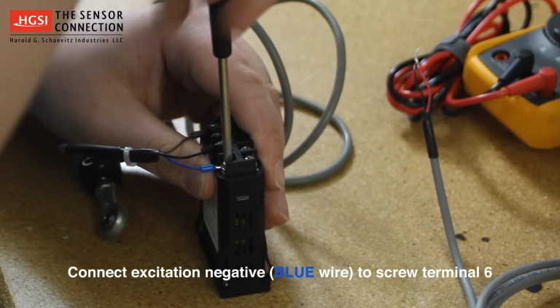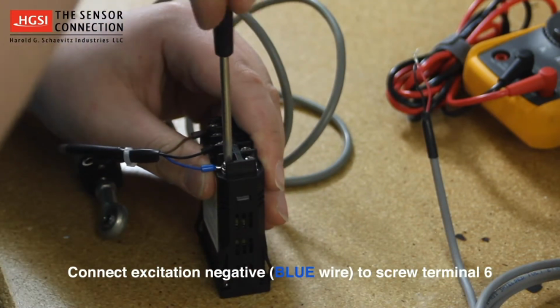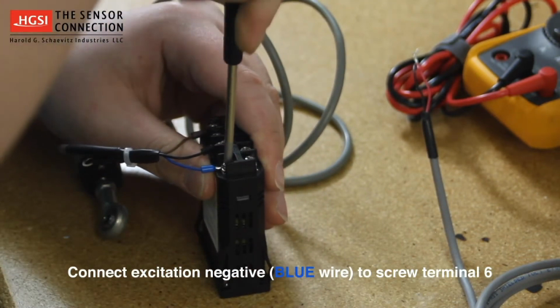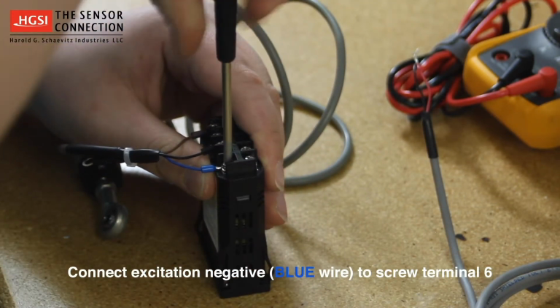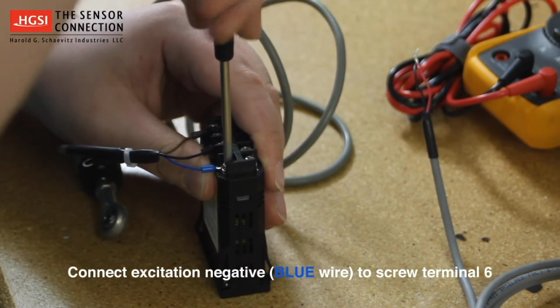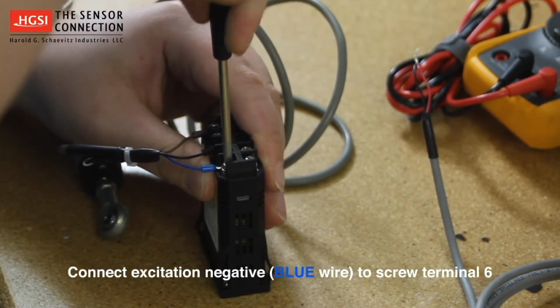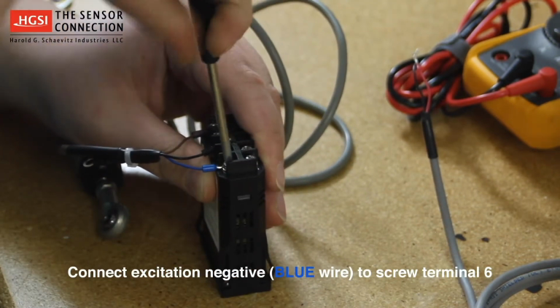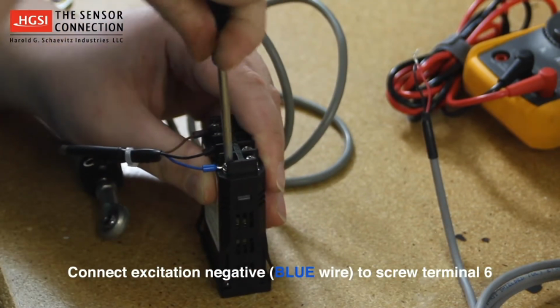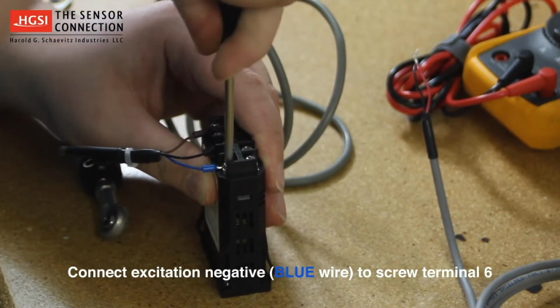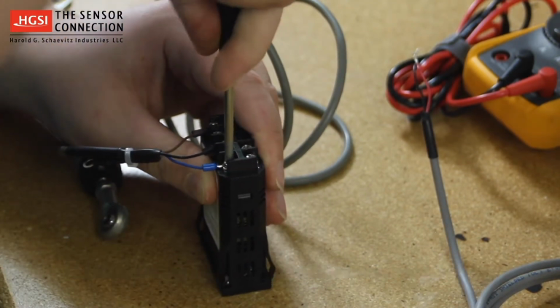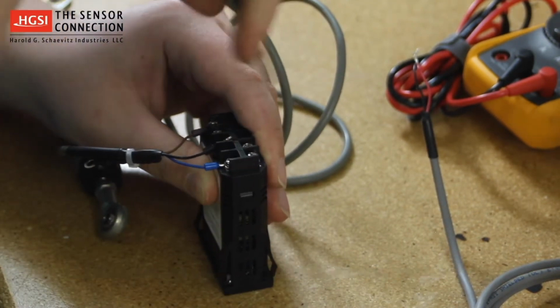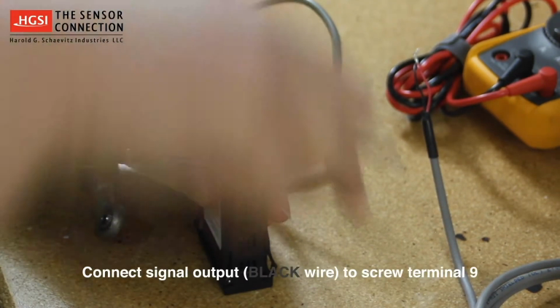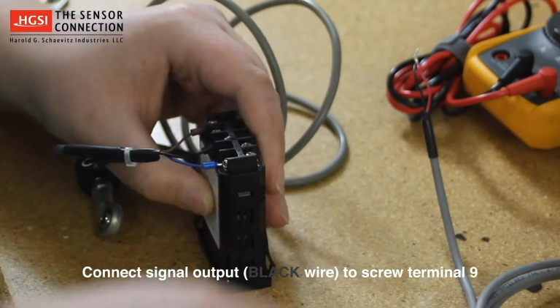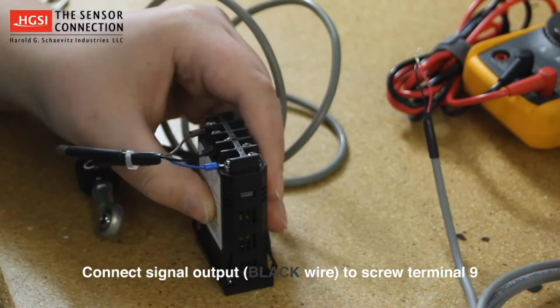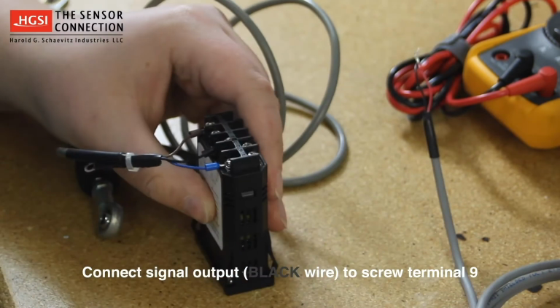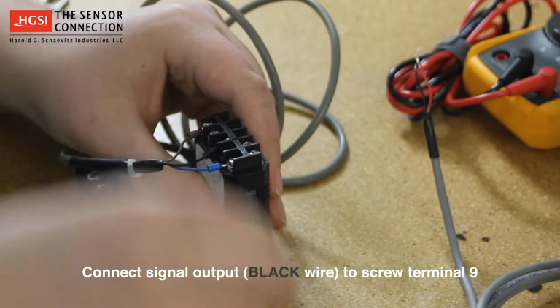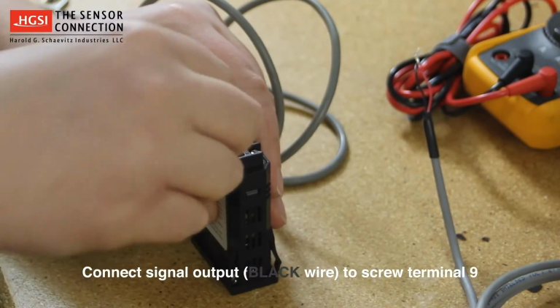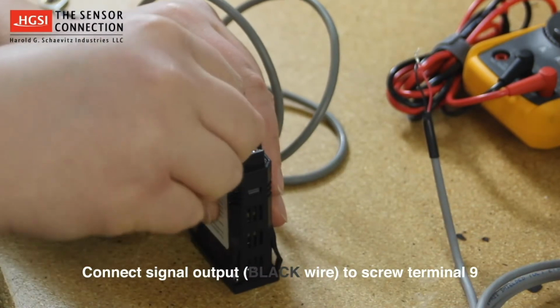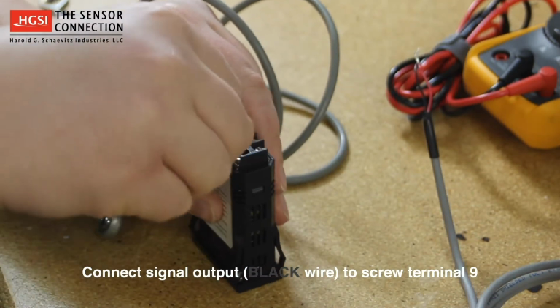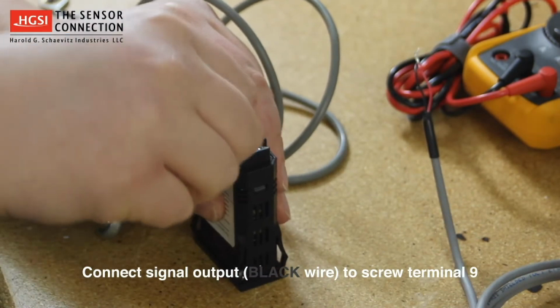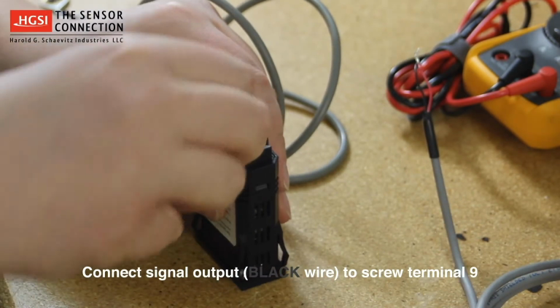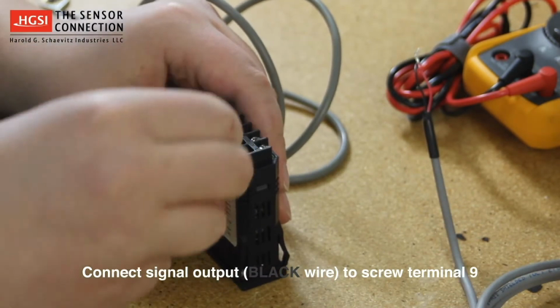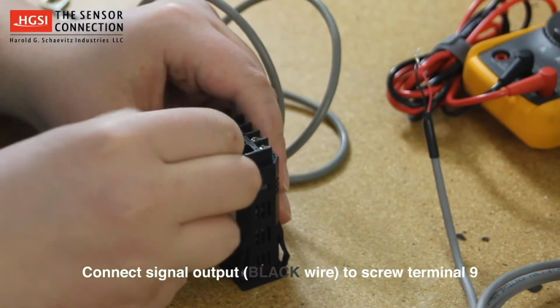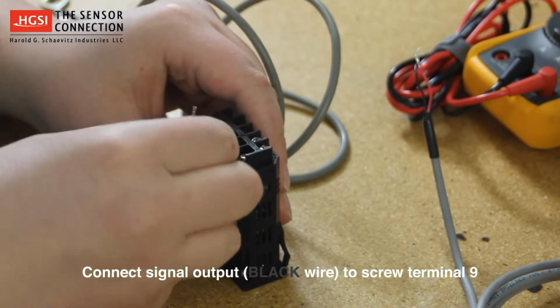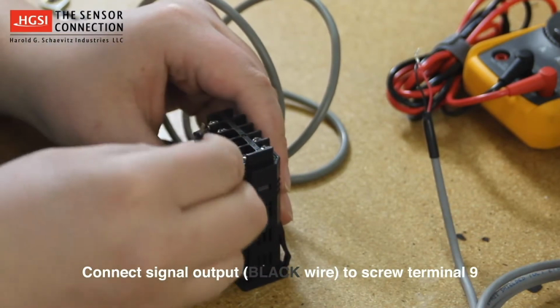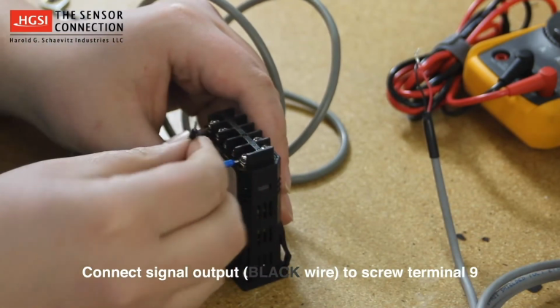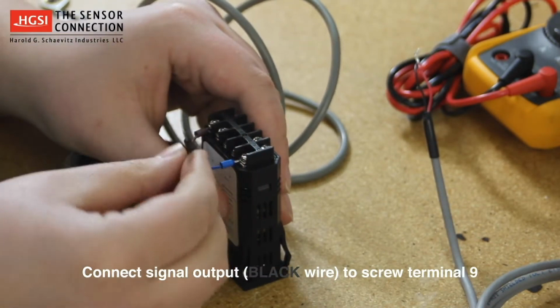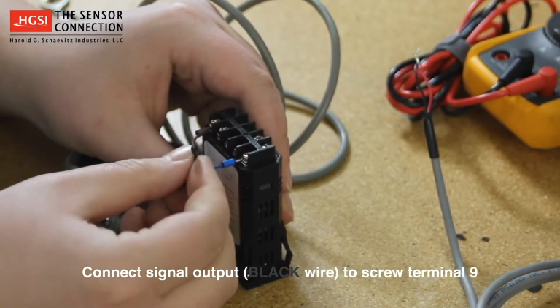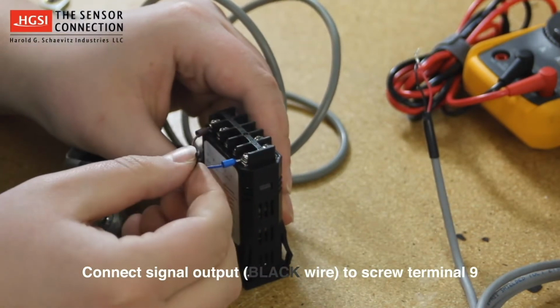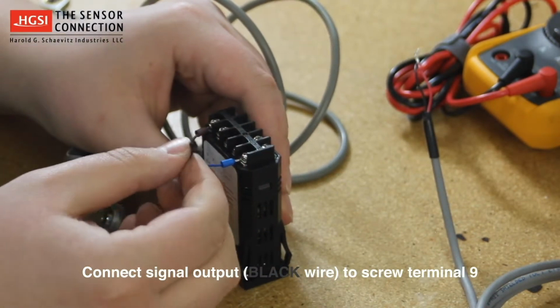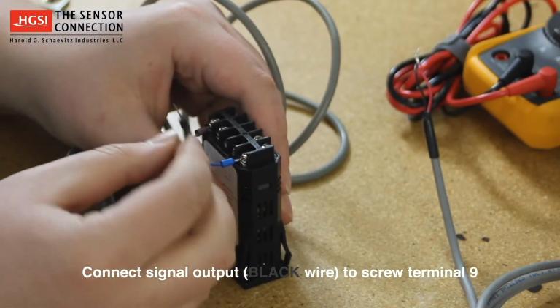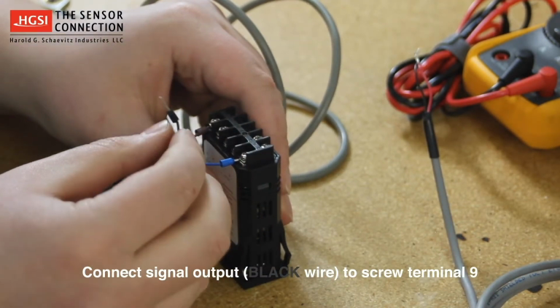The linear potentiometer's signal output, which is the black wire, connects to screw terminal number 9.